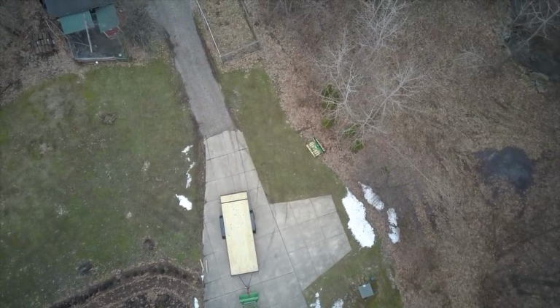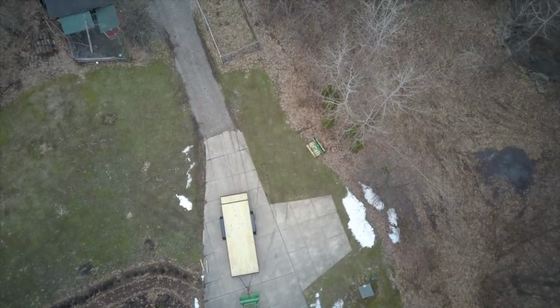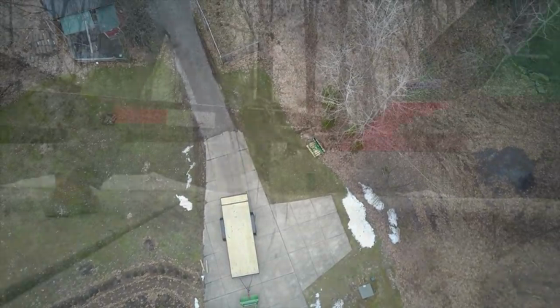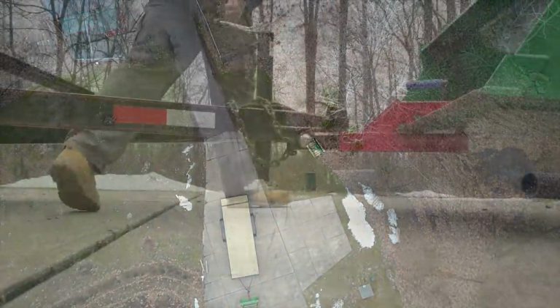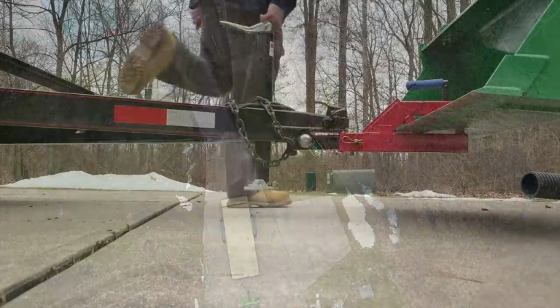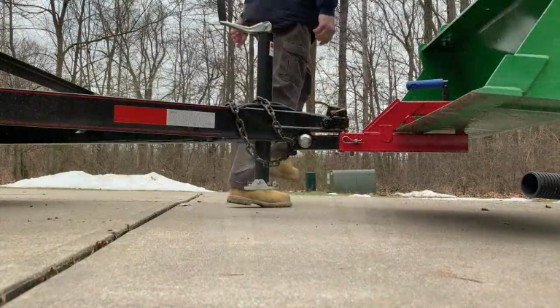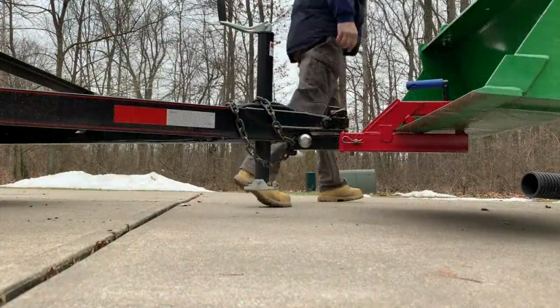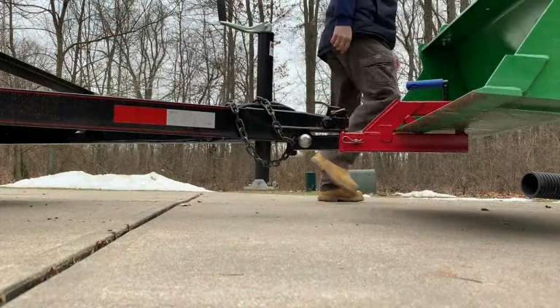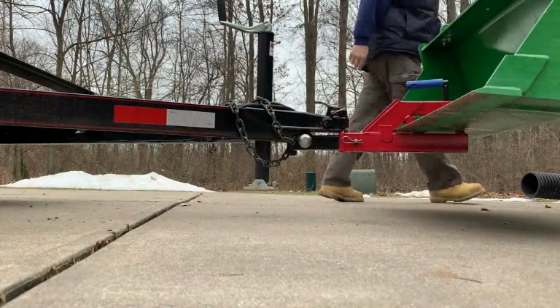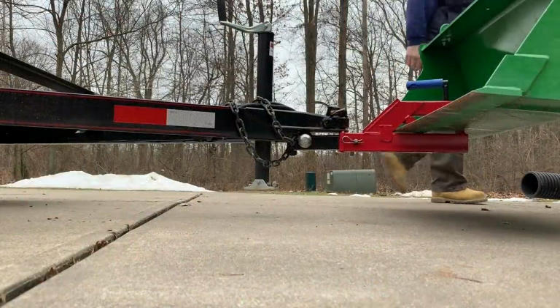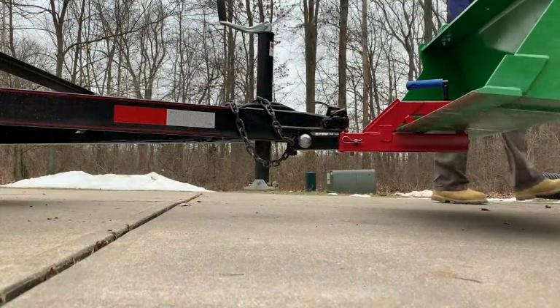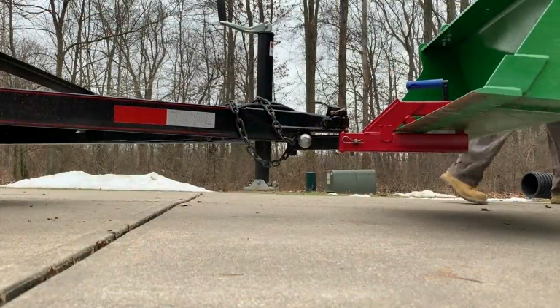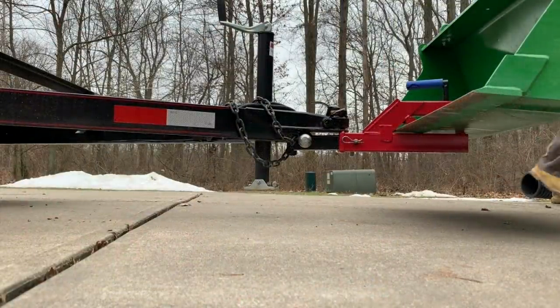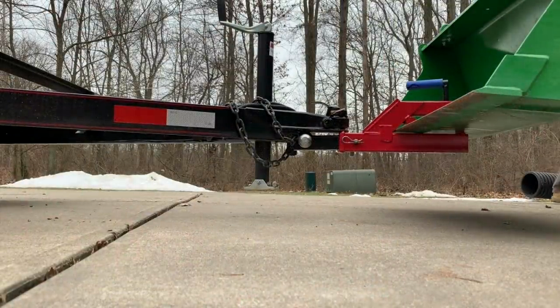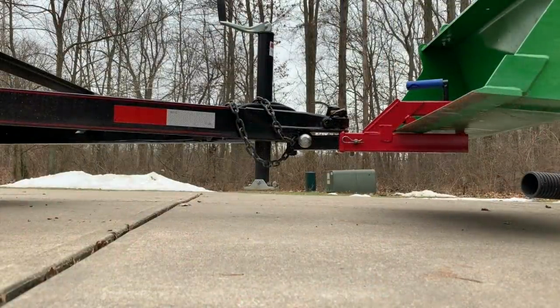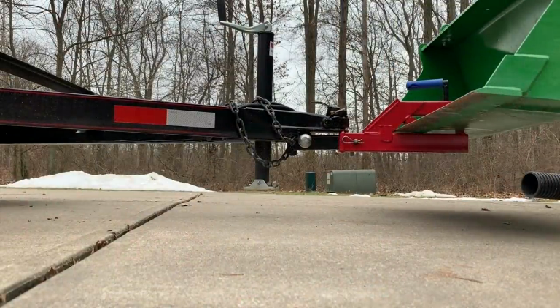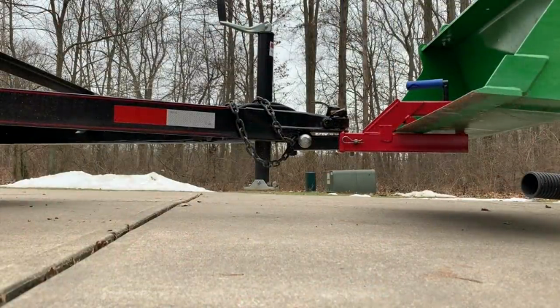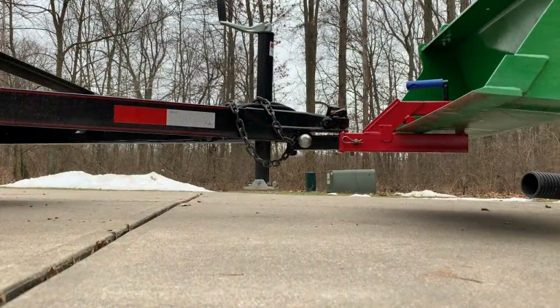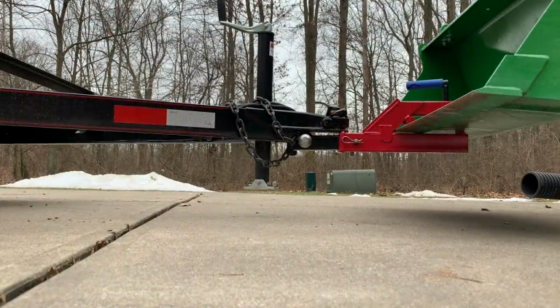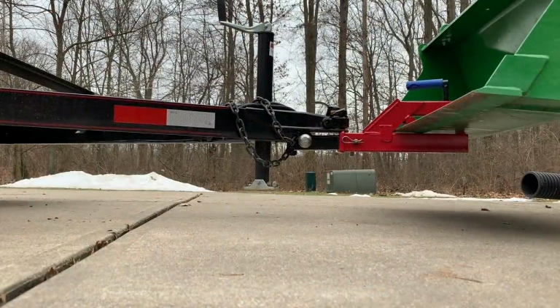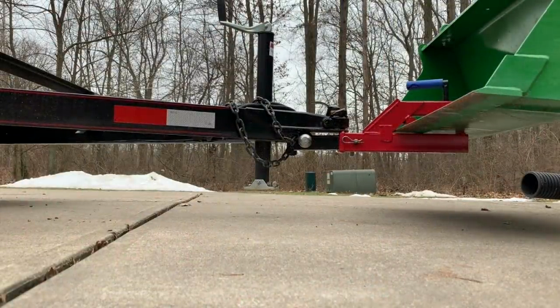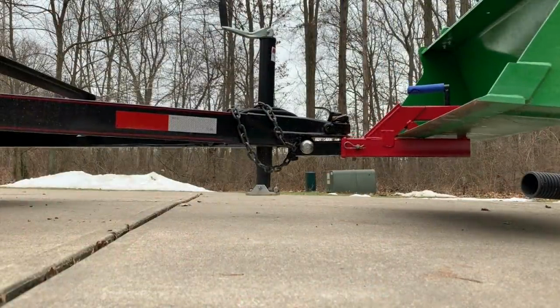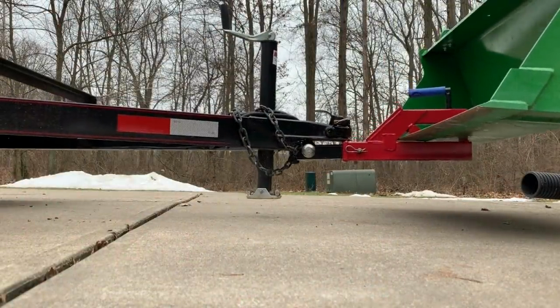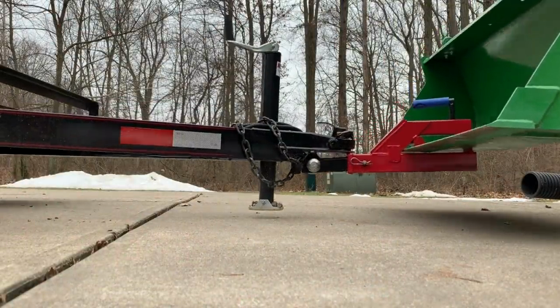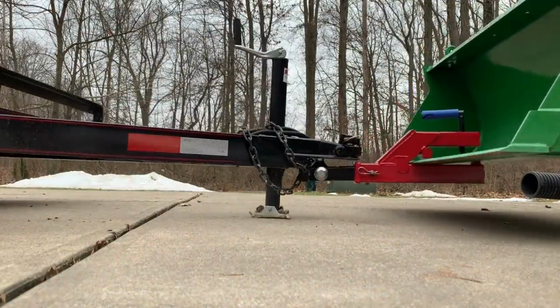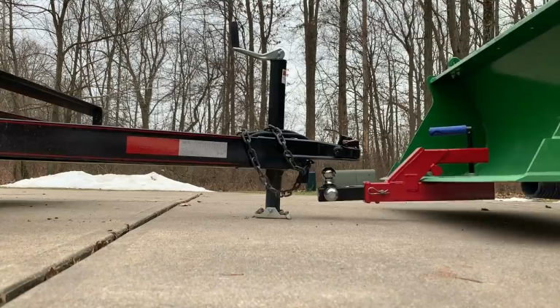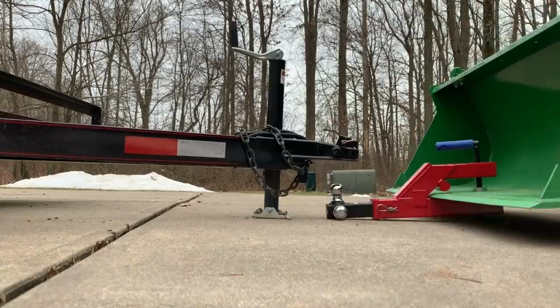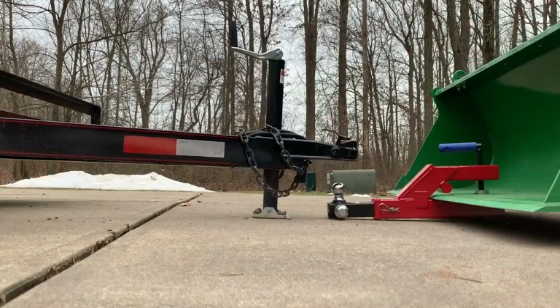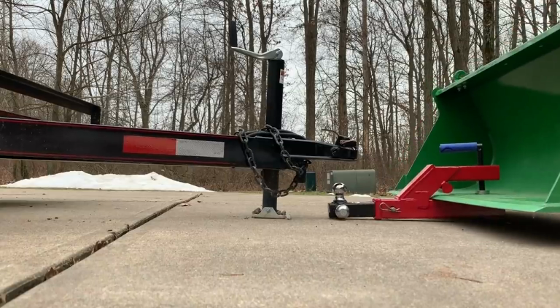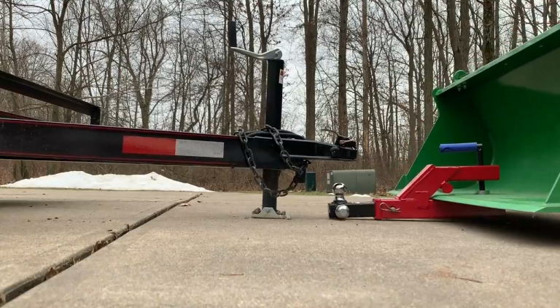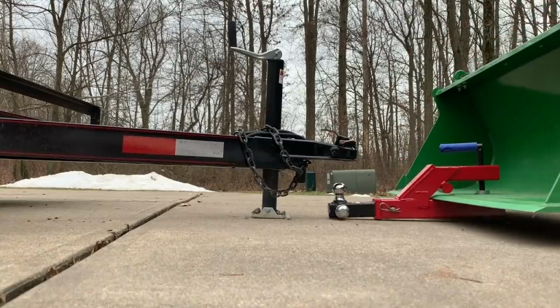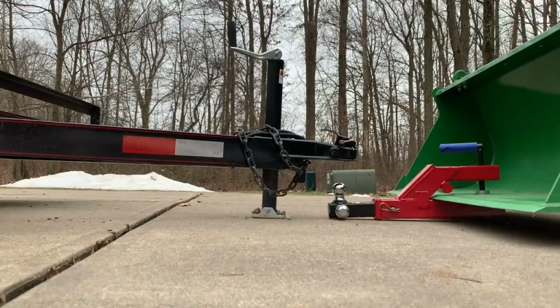The clamp-on hitch works good, but as you can see, I didn't have the ball exactly lined up, and it's kind of hard to see when you're lifting it with the bucket in the way.